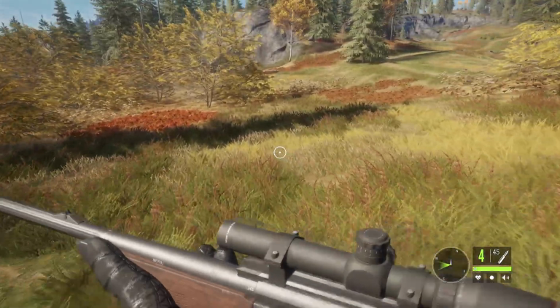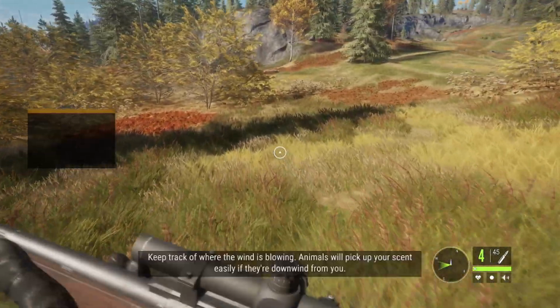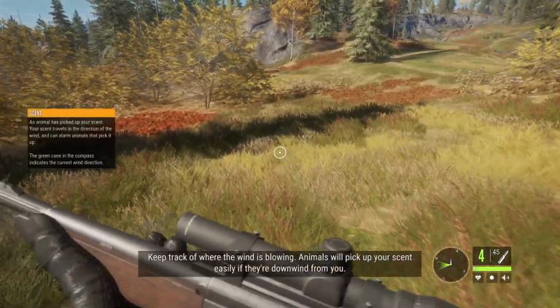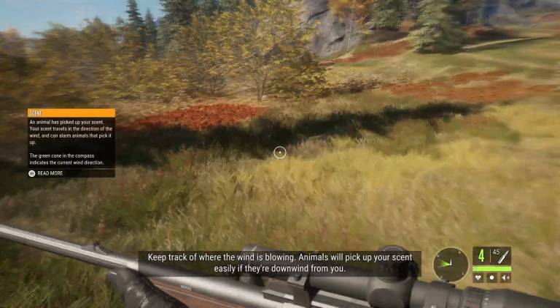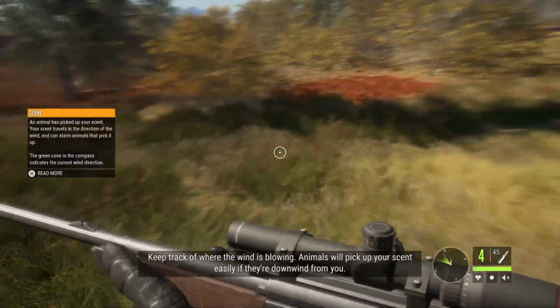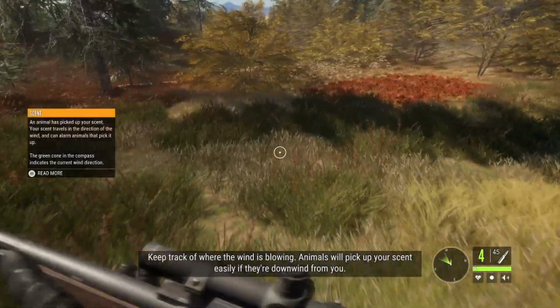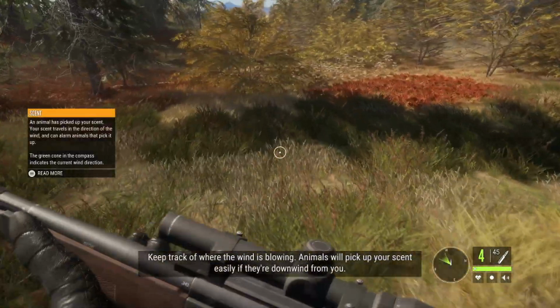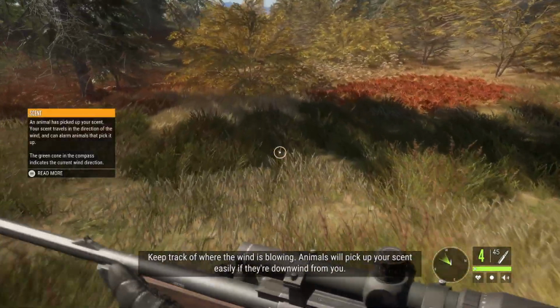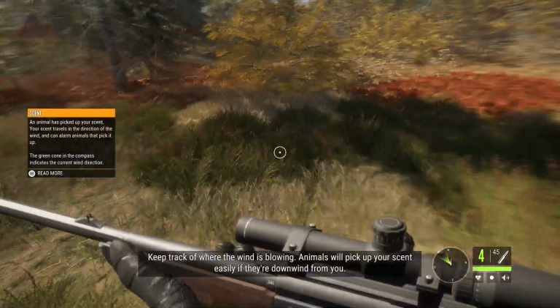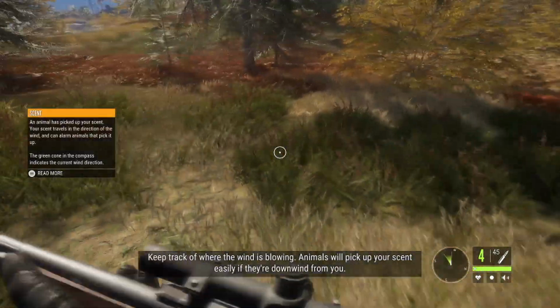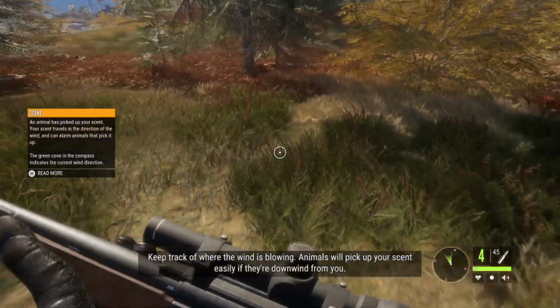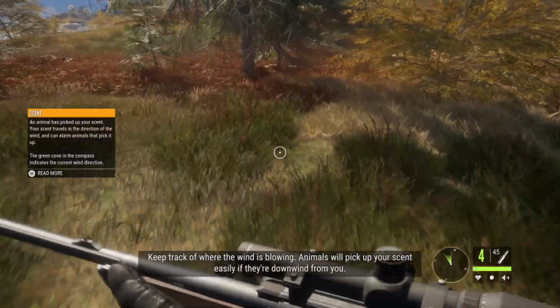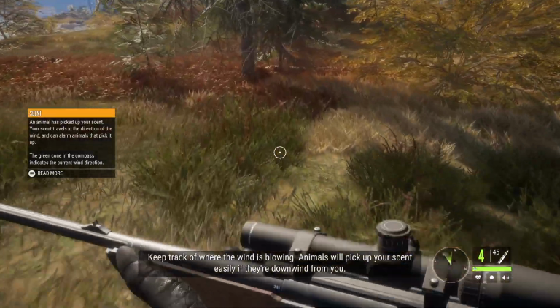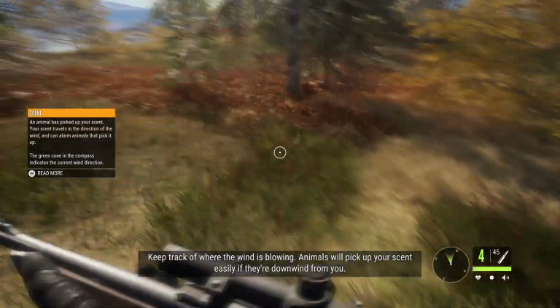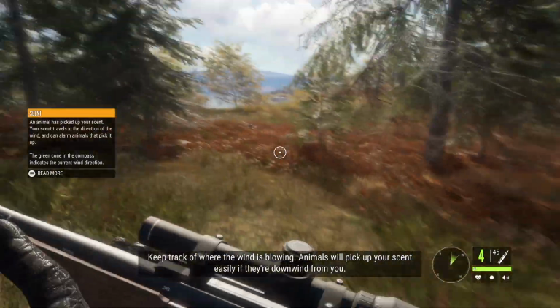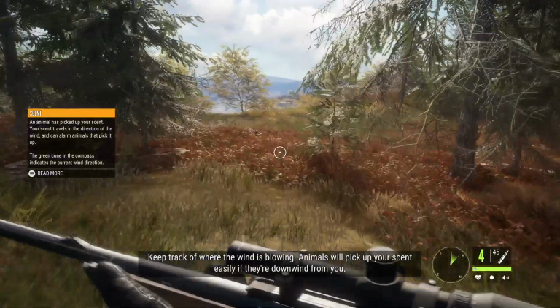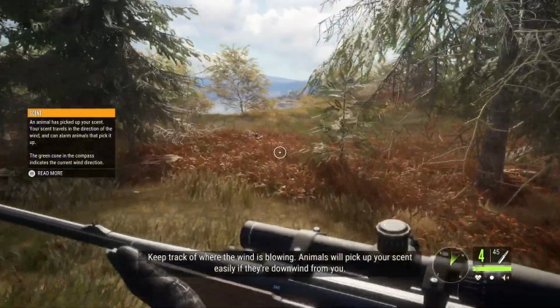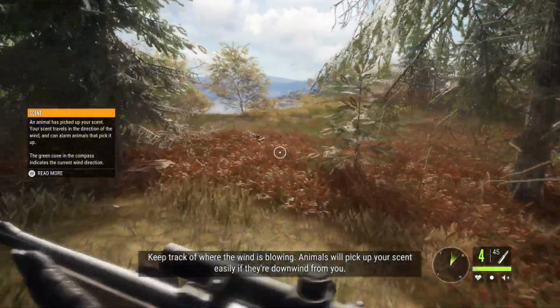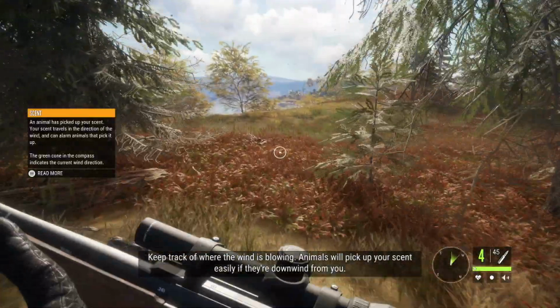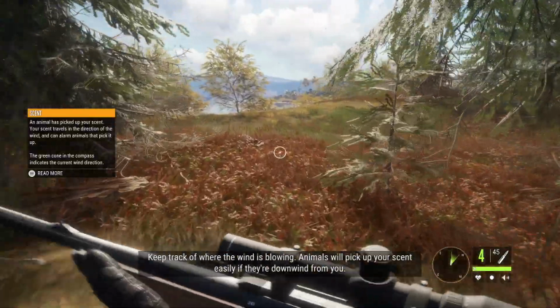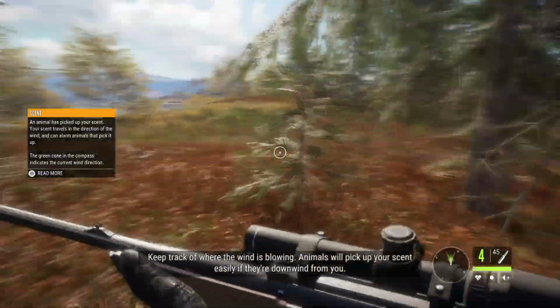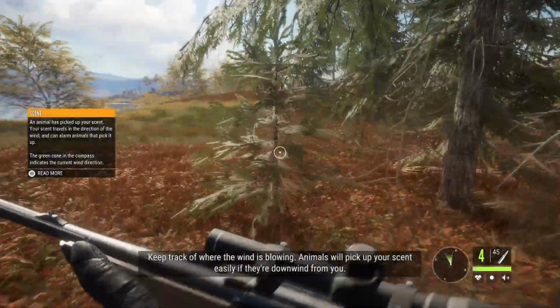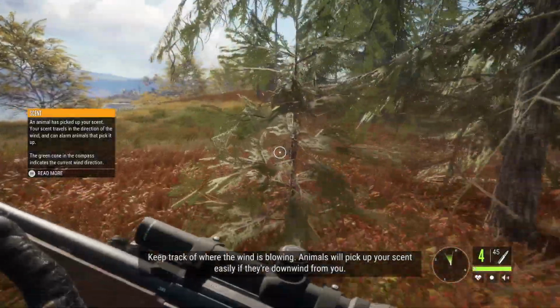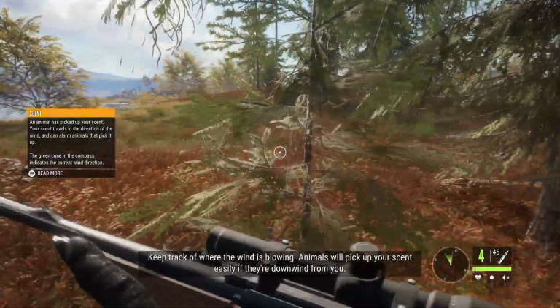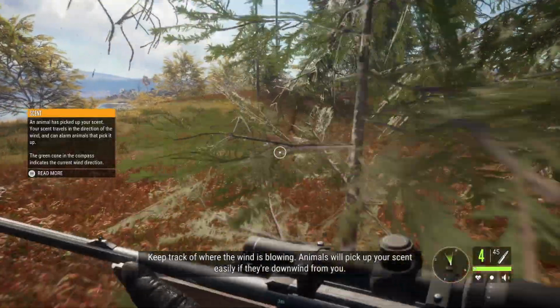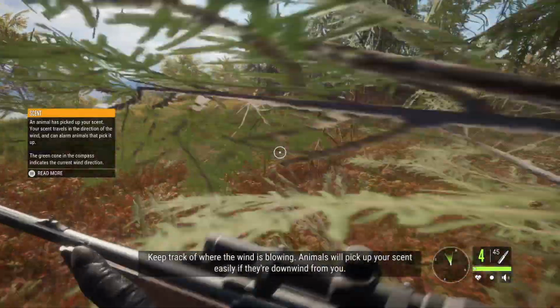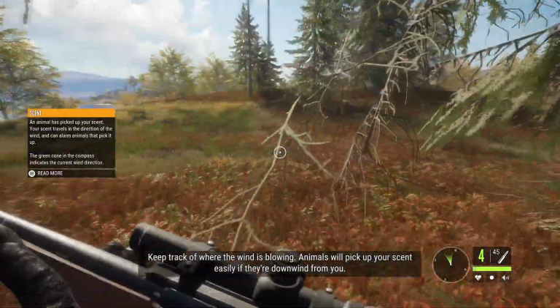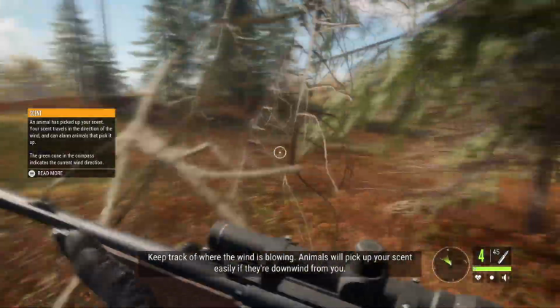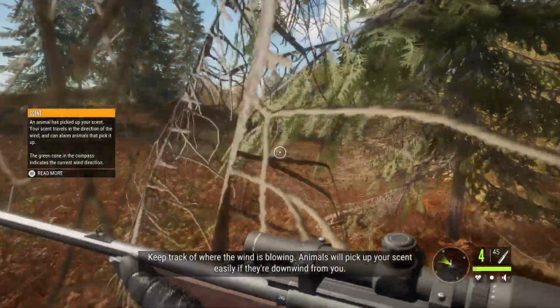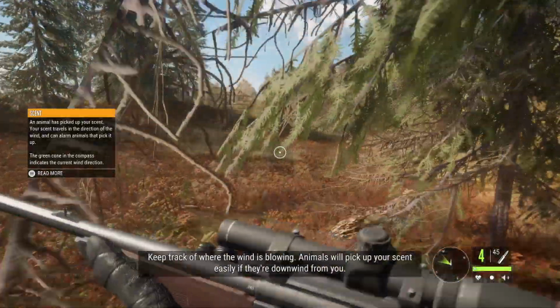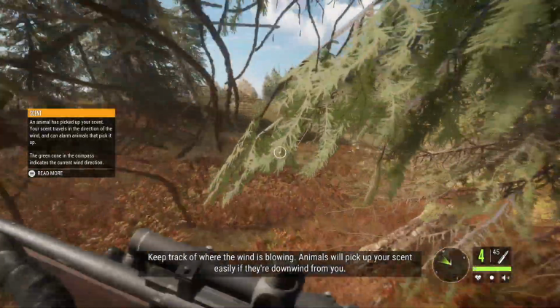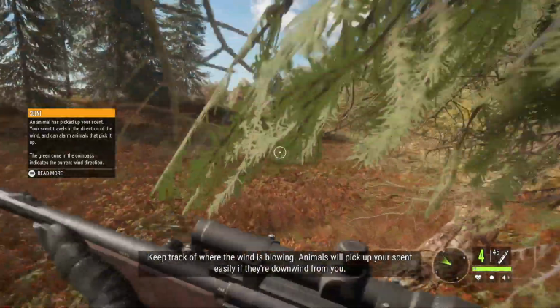Keep track of where the wind is blowing. Animals will pick up your scent easily if they're downwind from you.